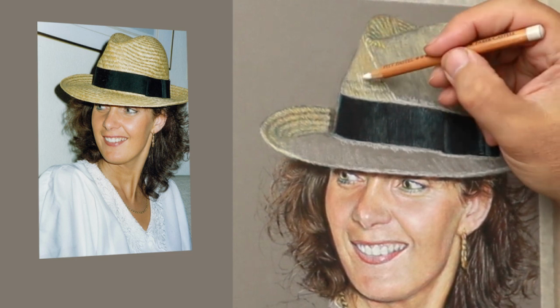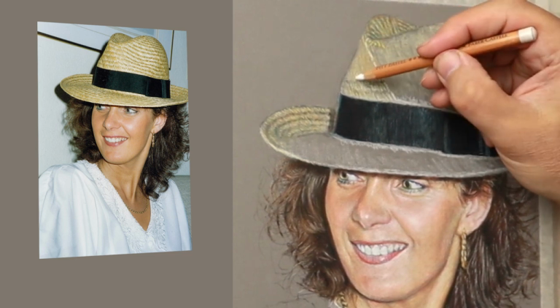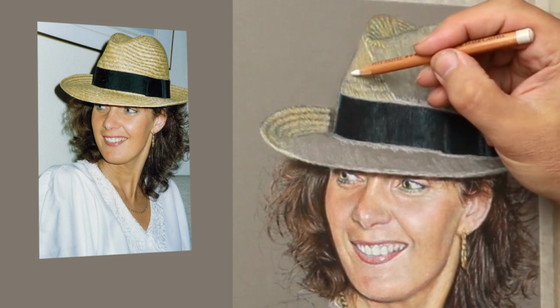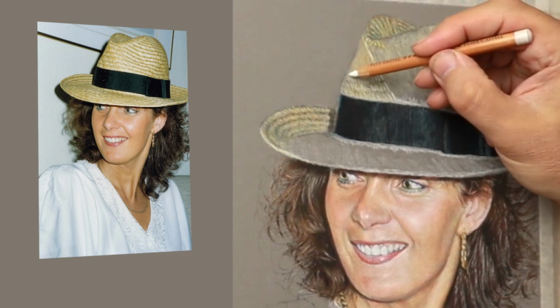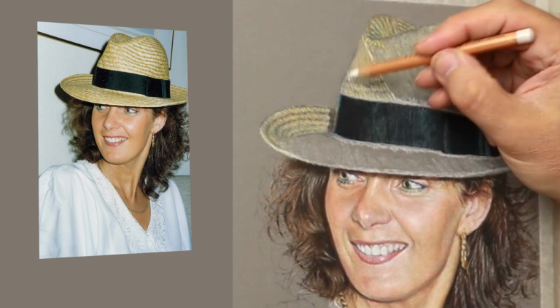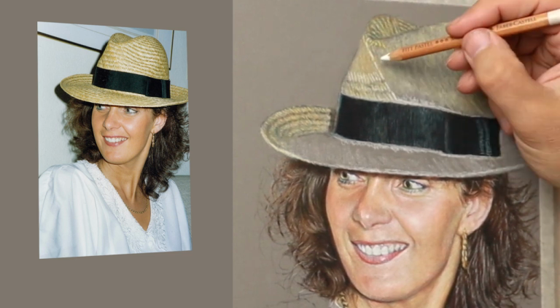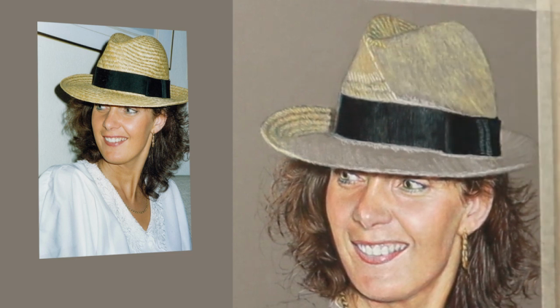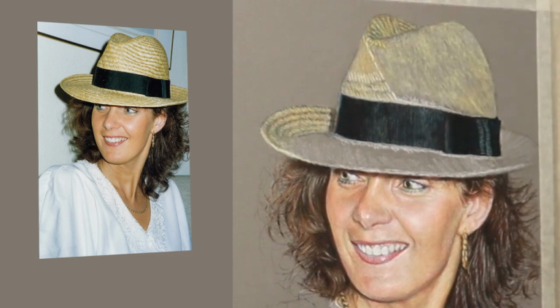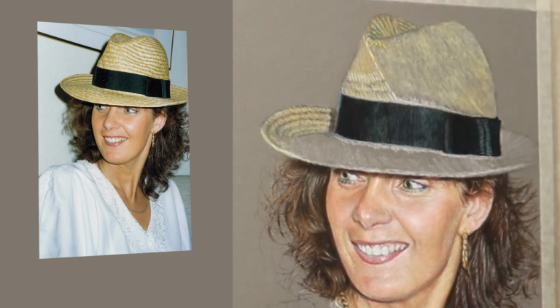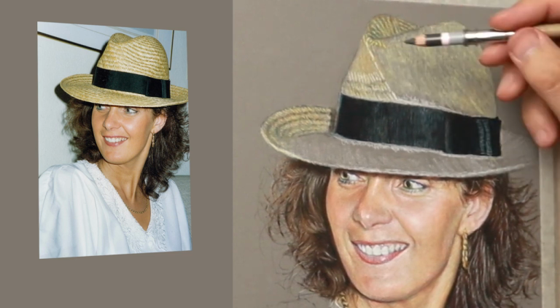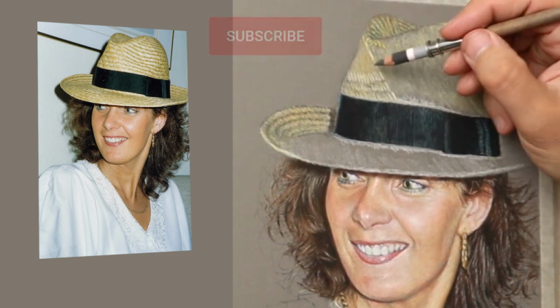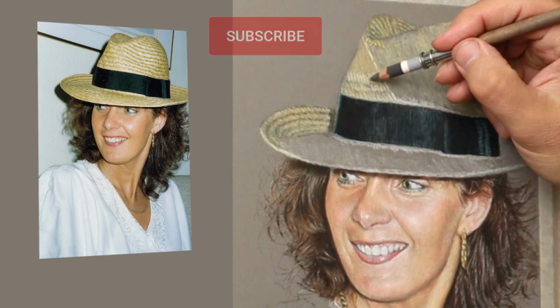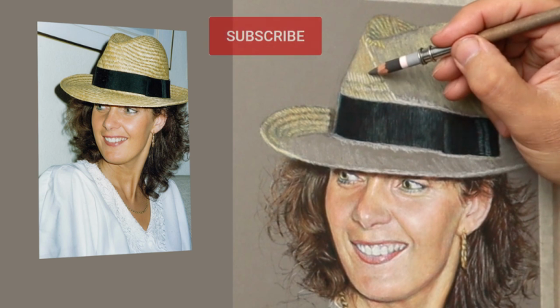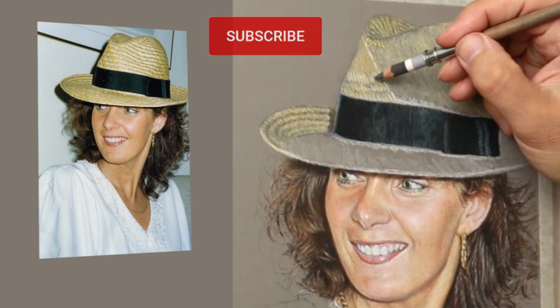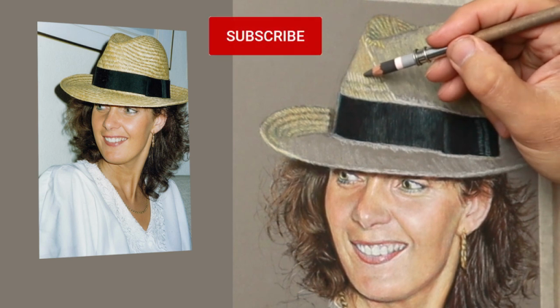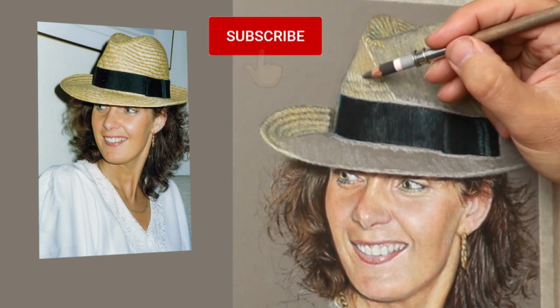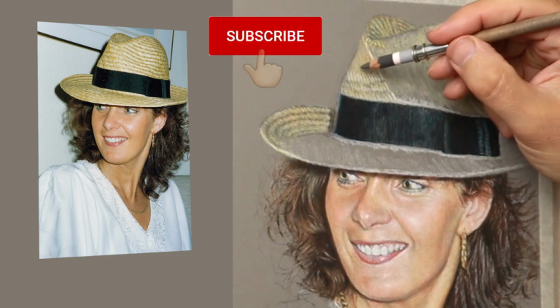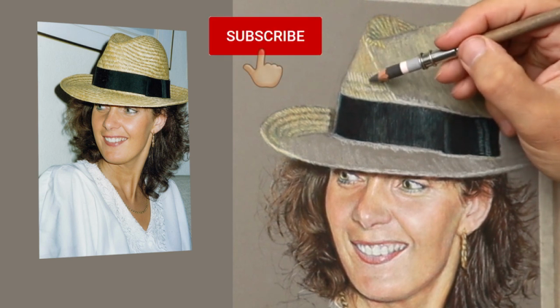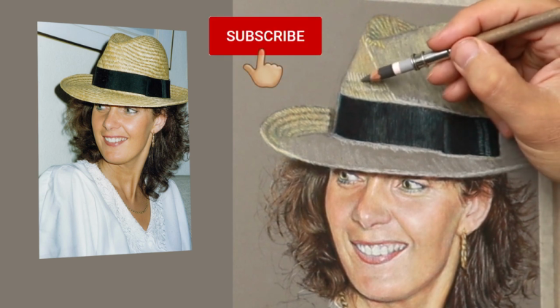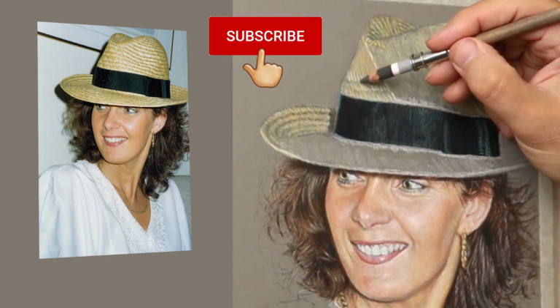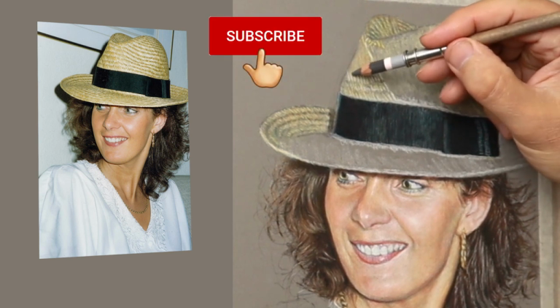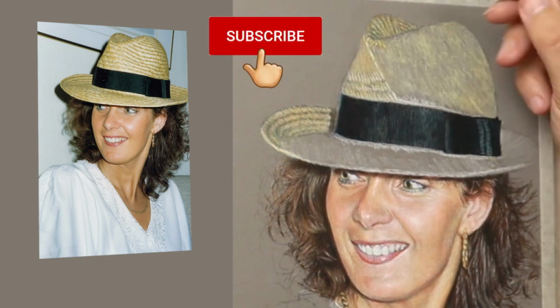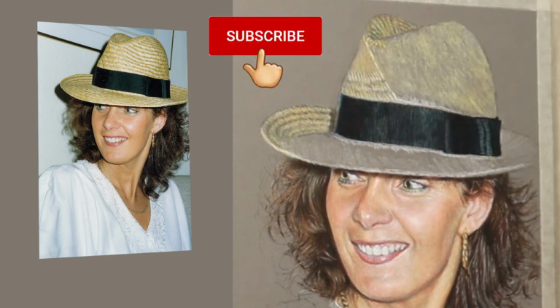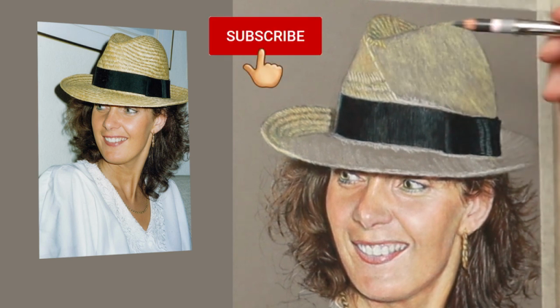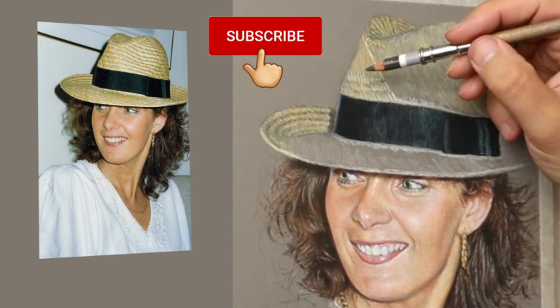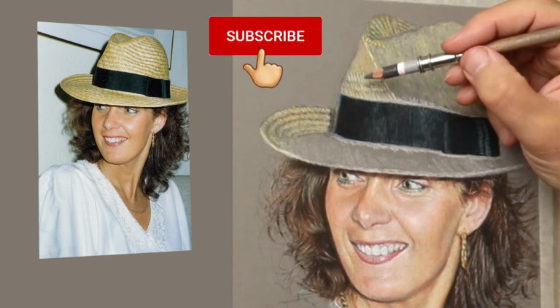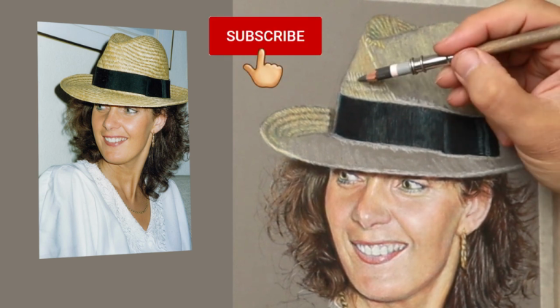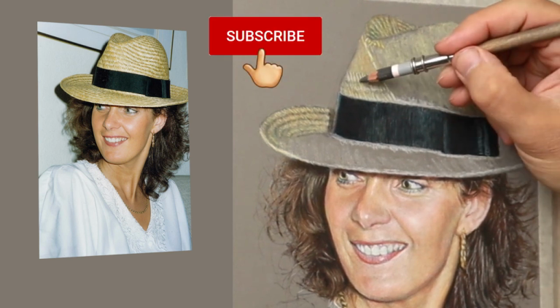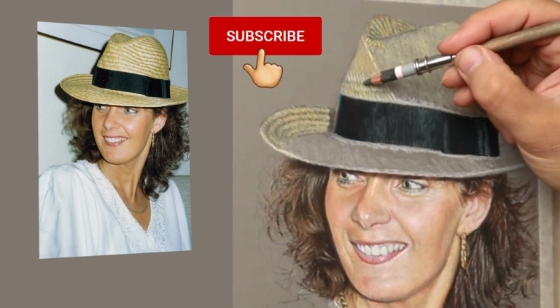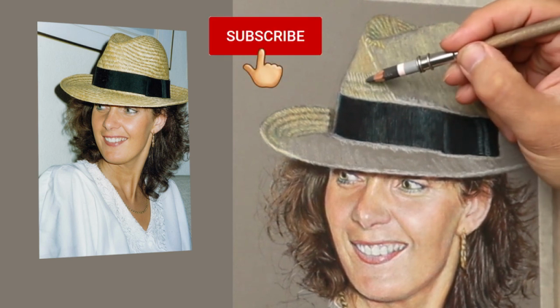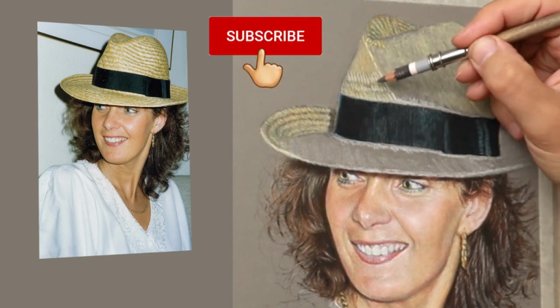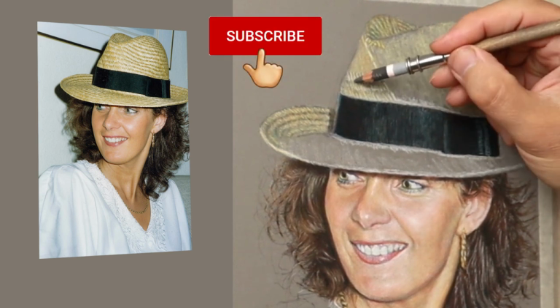If you're enjoying this video, why not subscribe? It's absolutely free, and then you're sure not to miss any of my future videos.